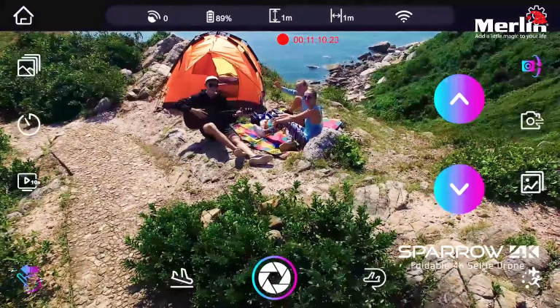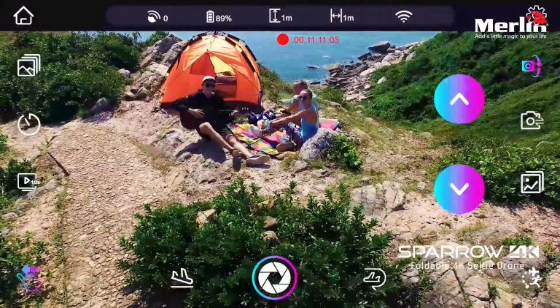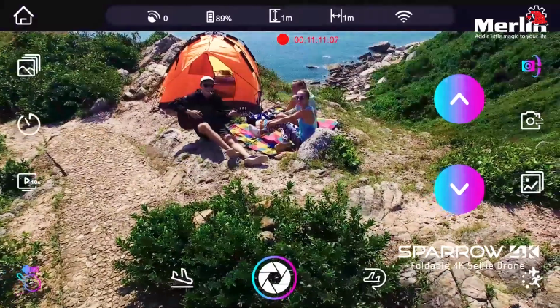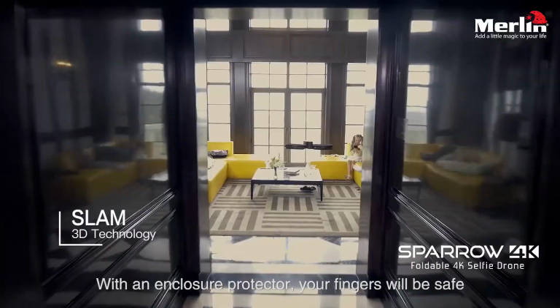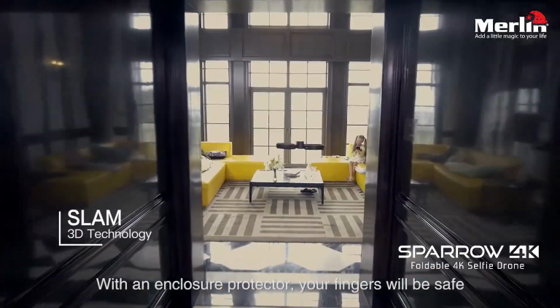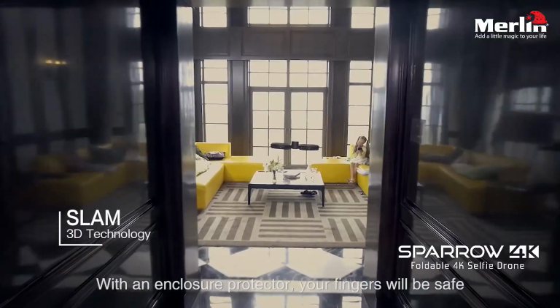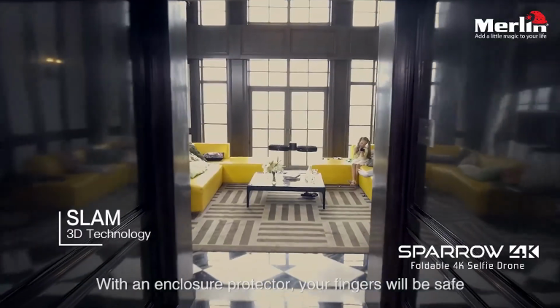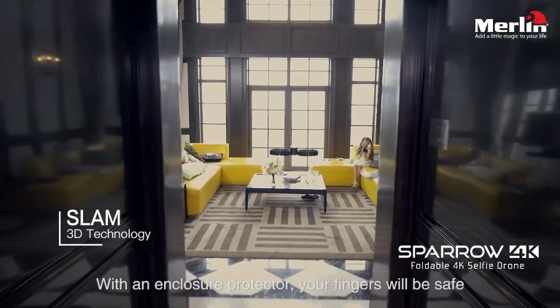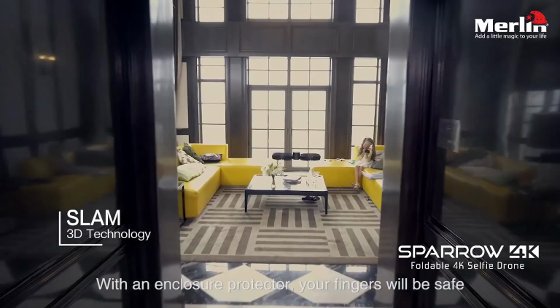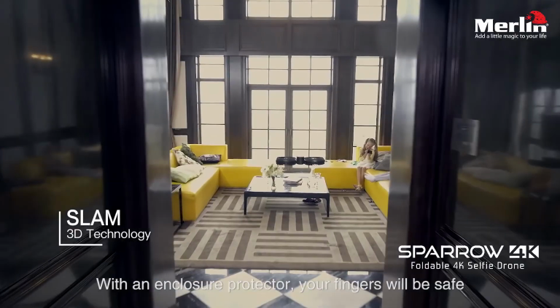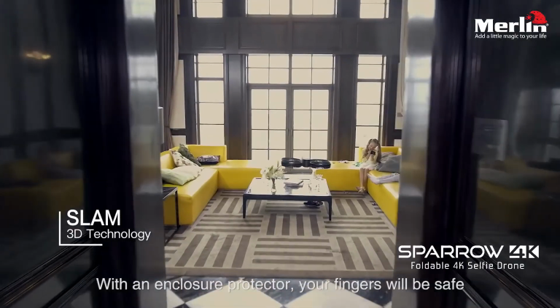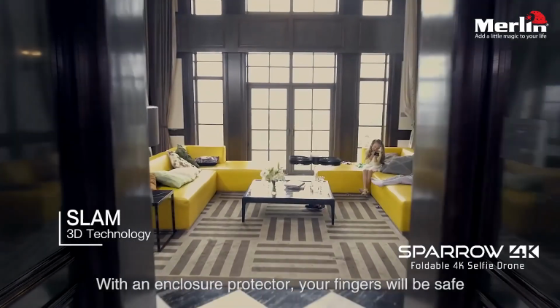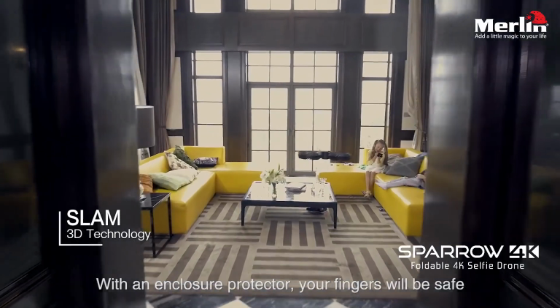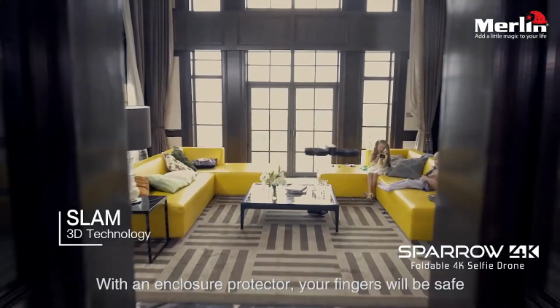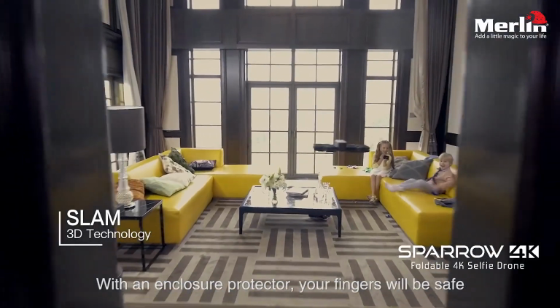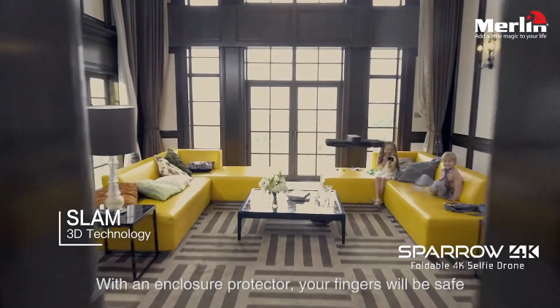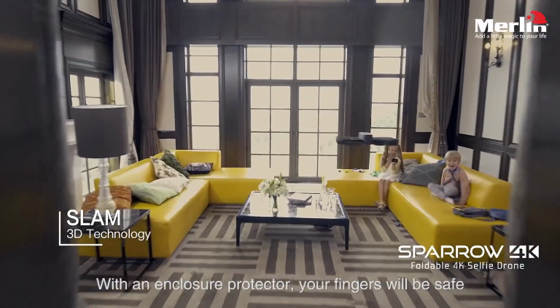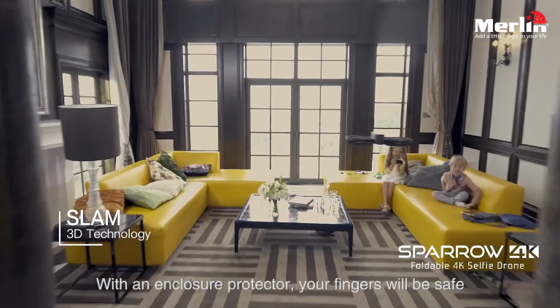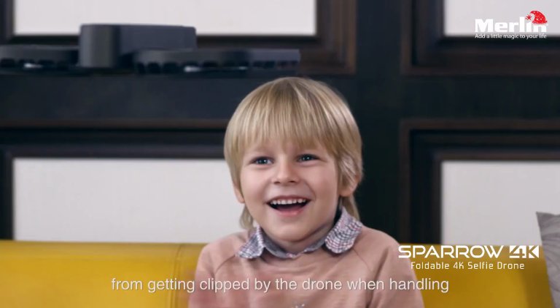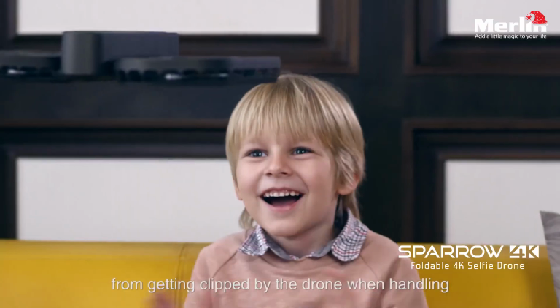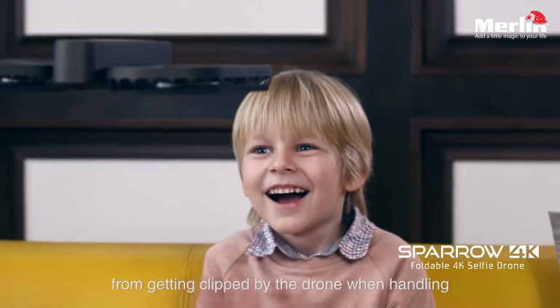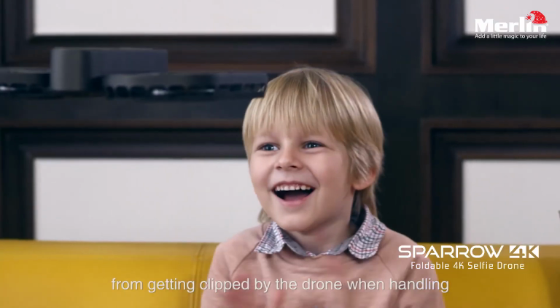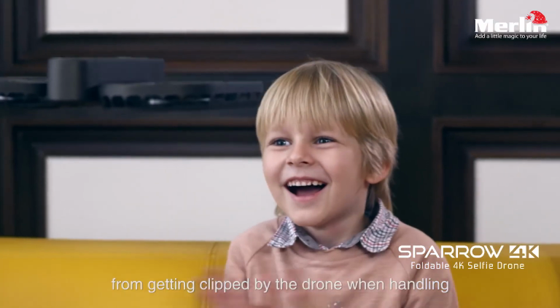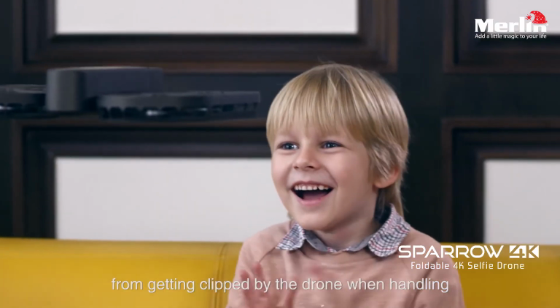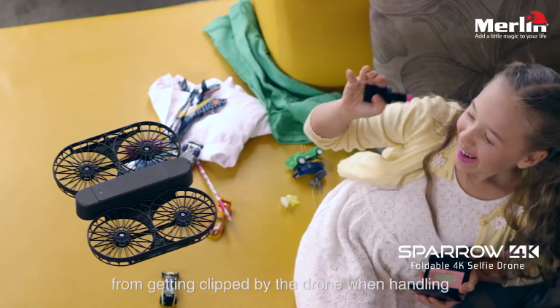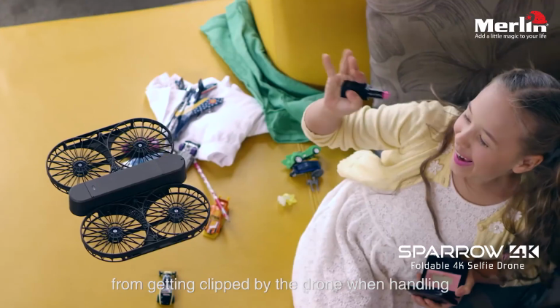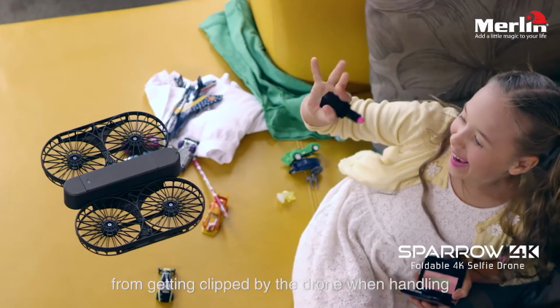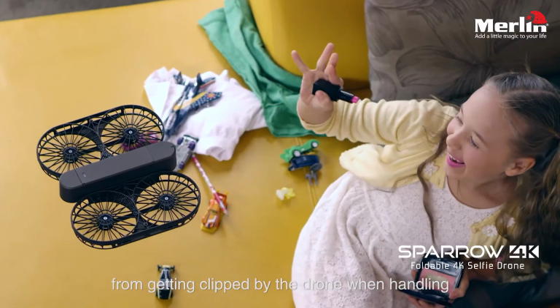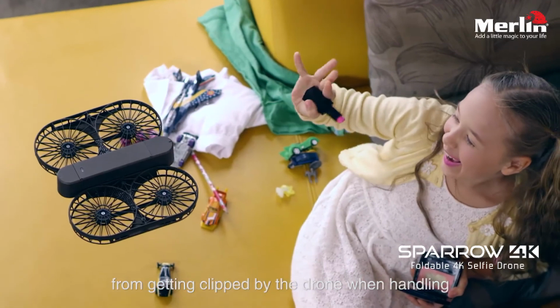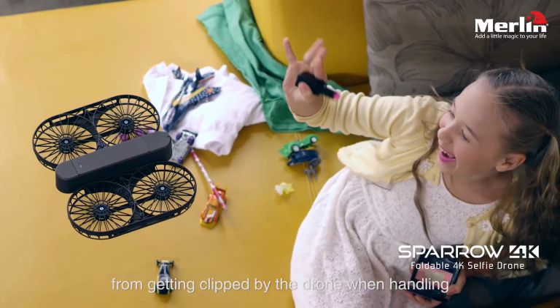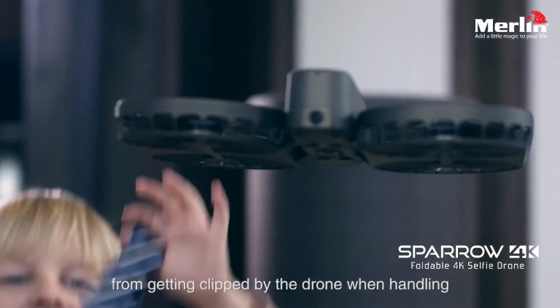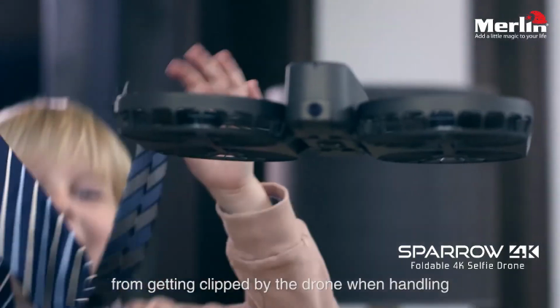With an enclosure protector, your fingers will be safe from getting clipped by the drone when handling.